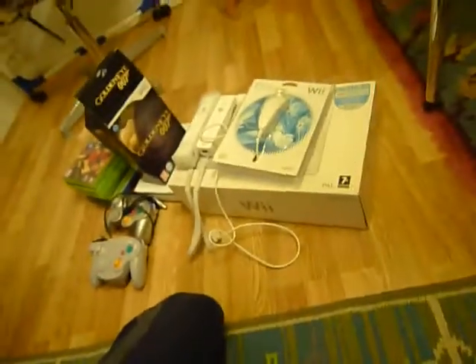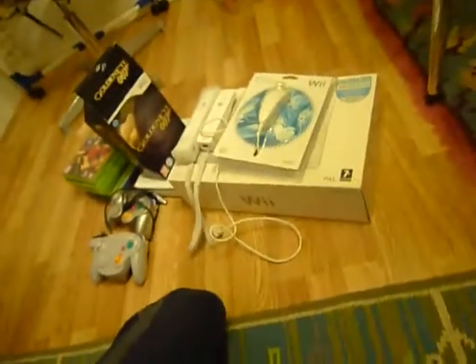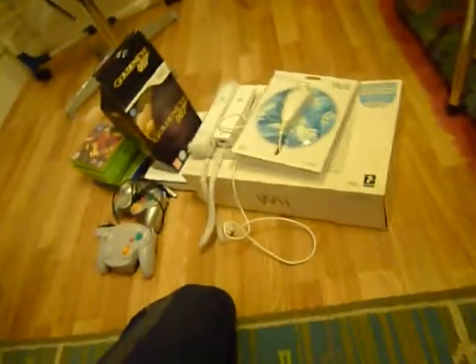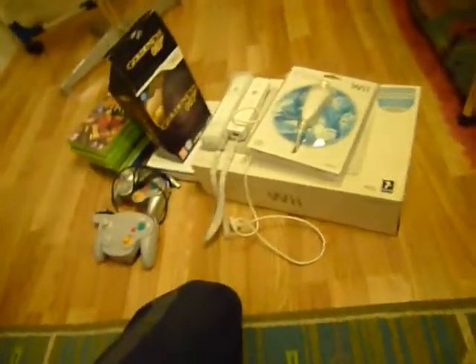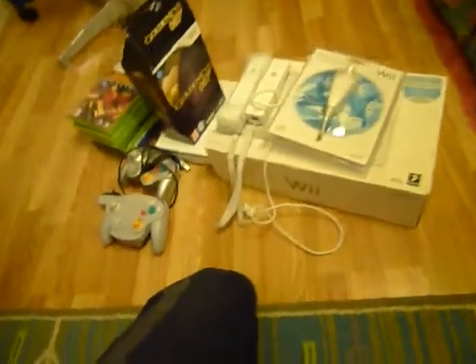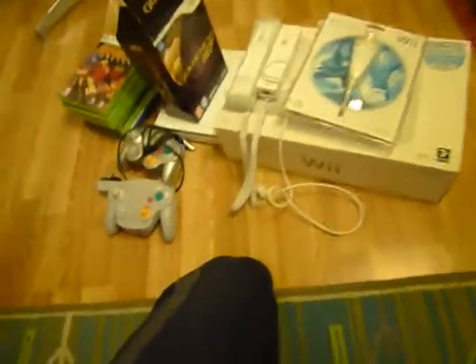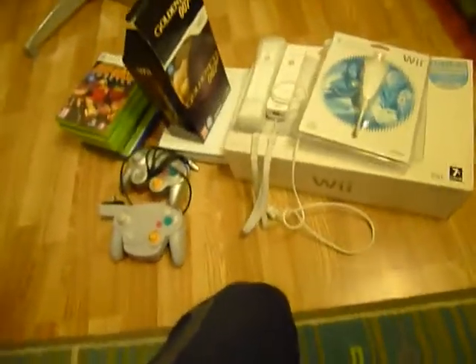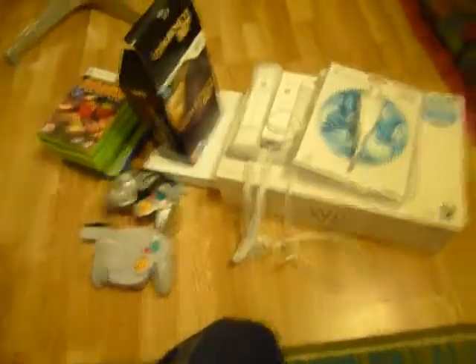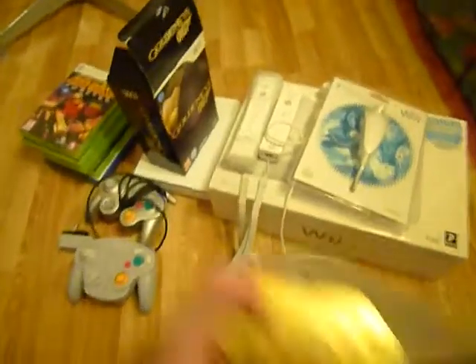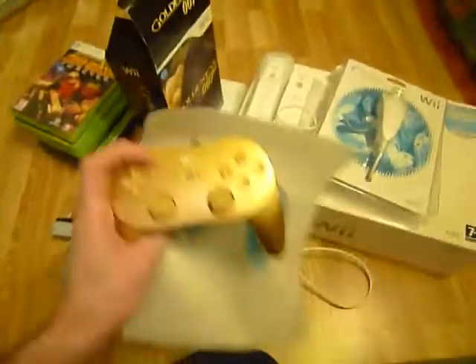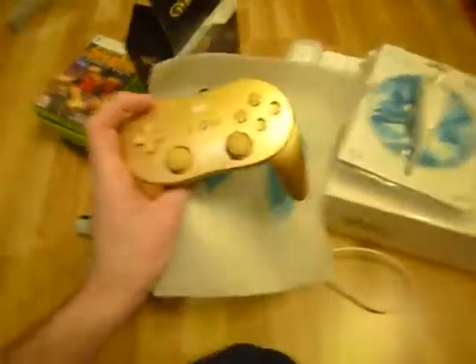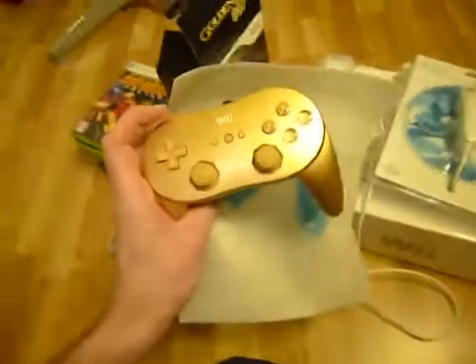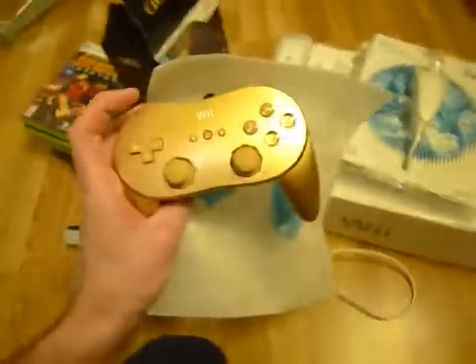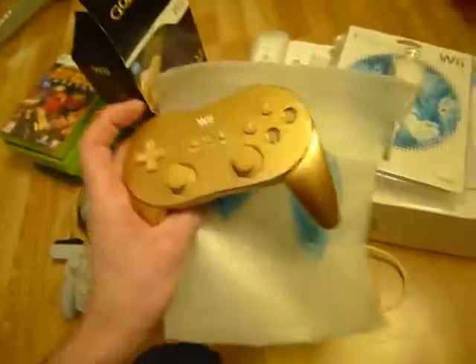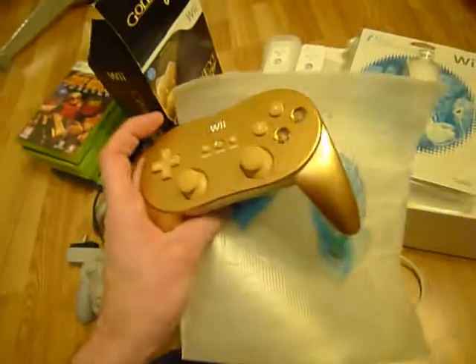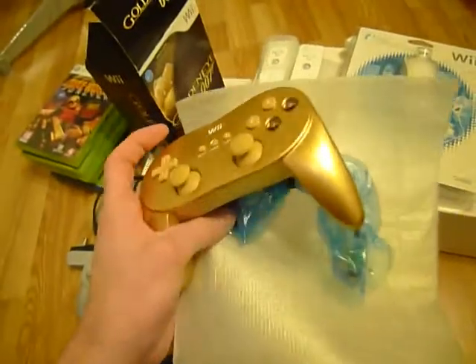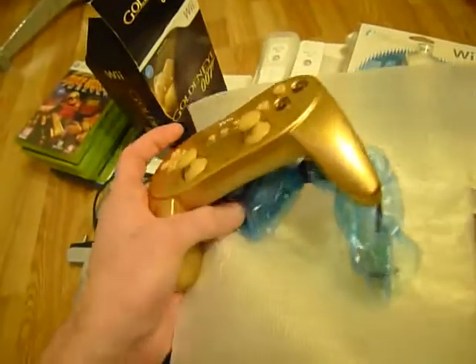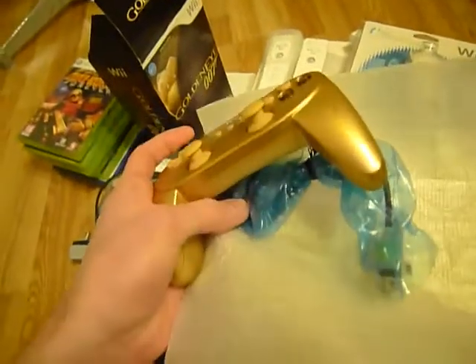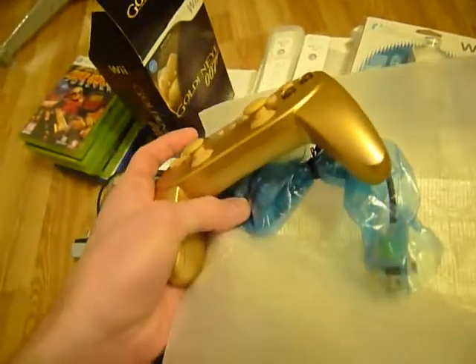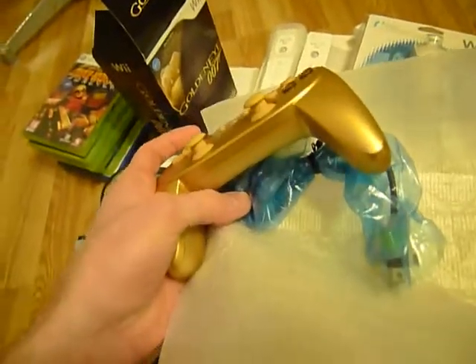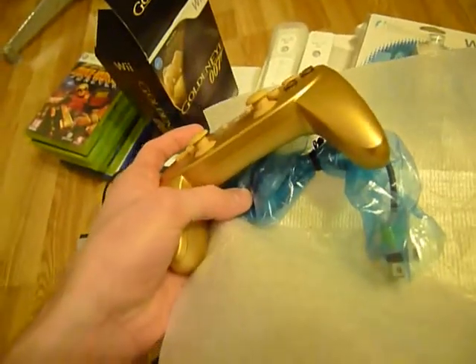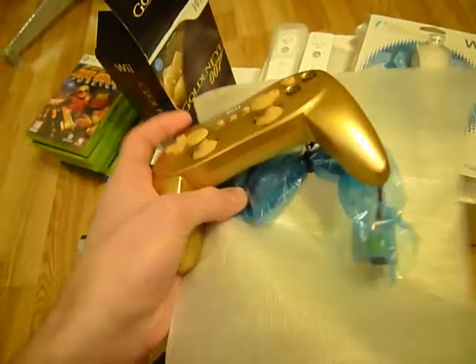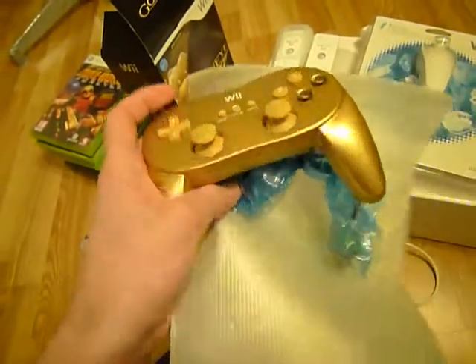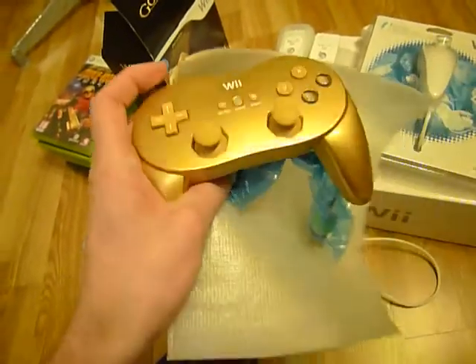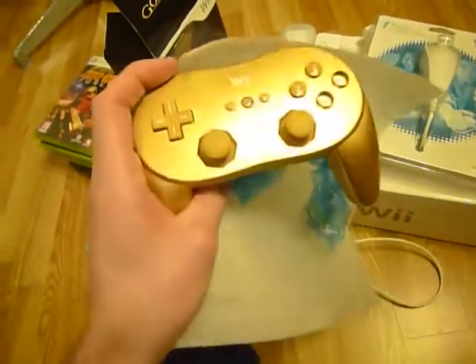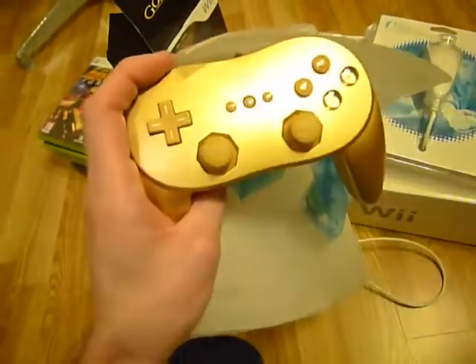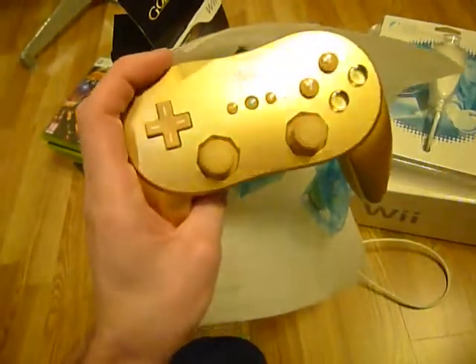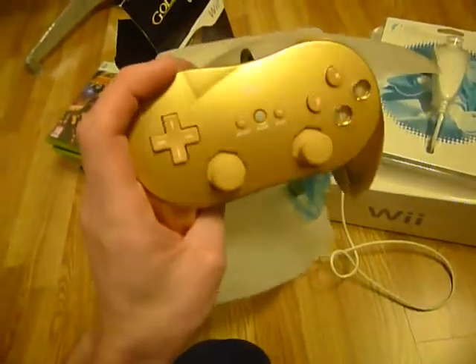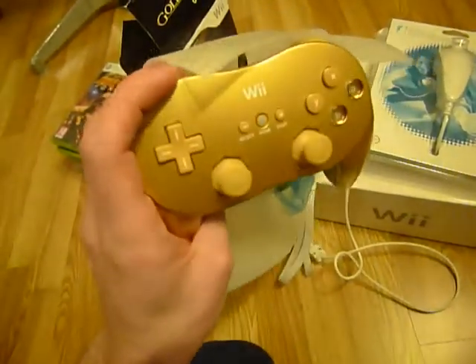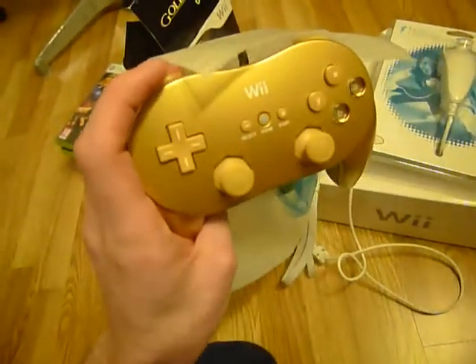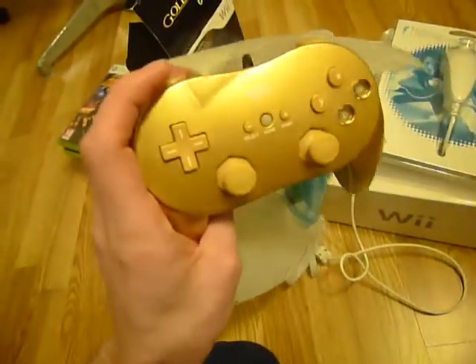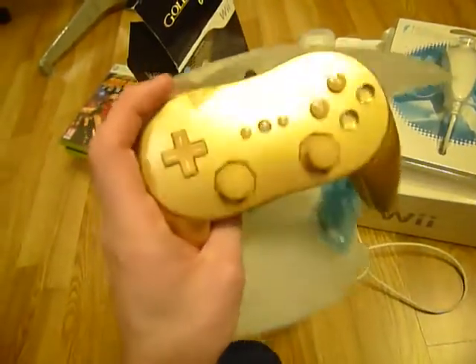The golden controller that came with it is in really good condition. I don't think he even used it once, so it's like new.